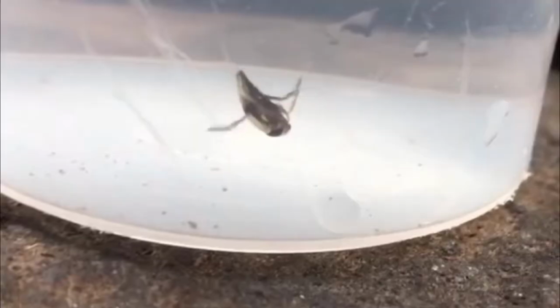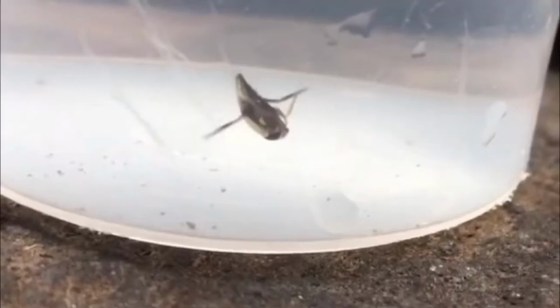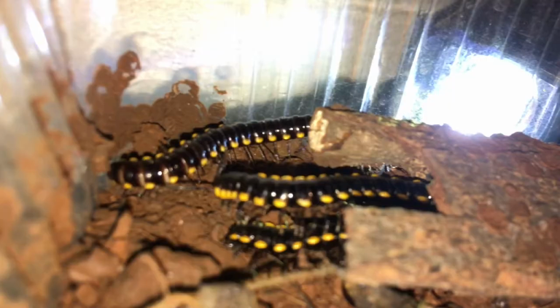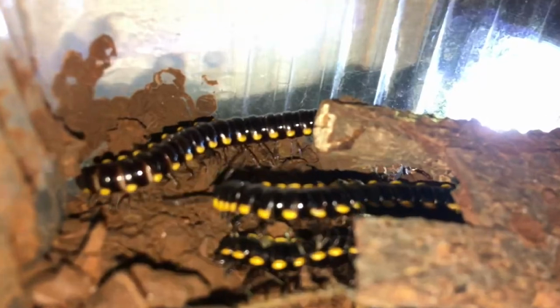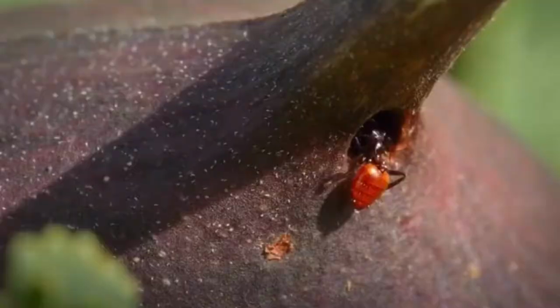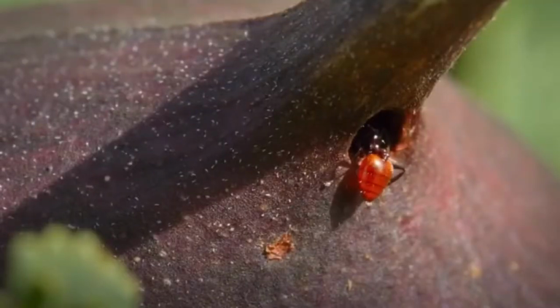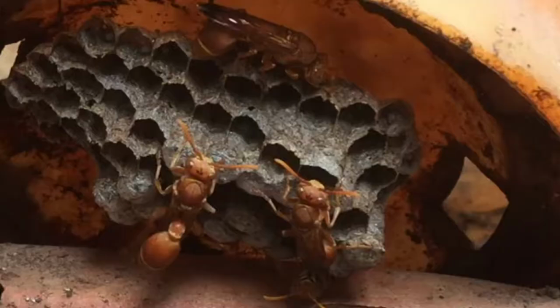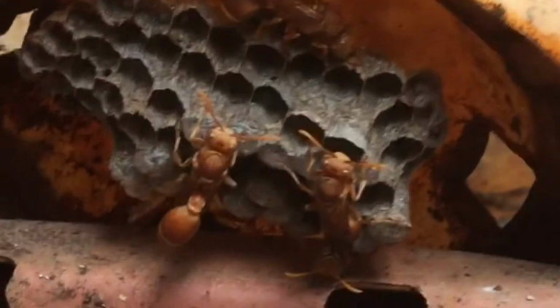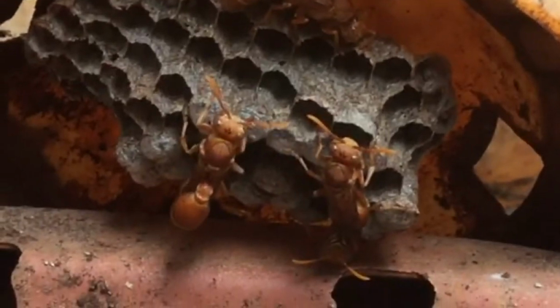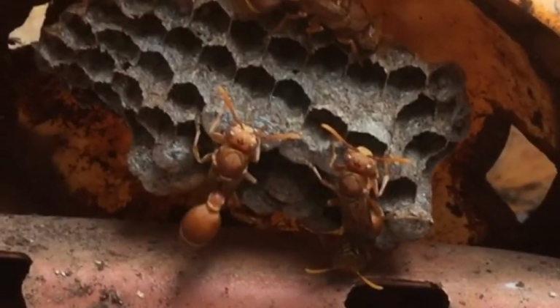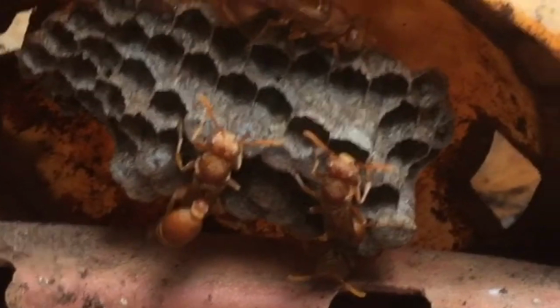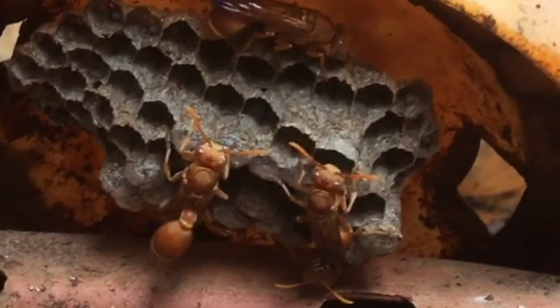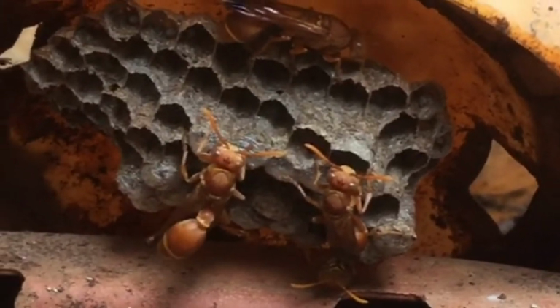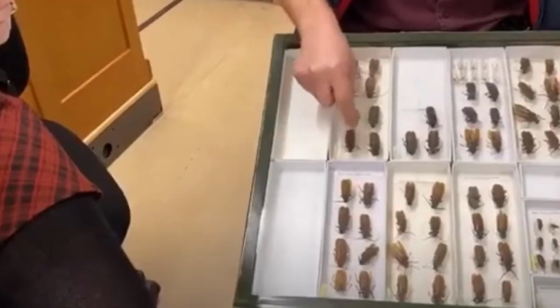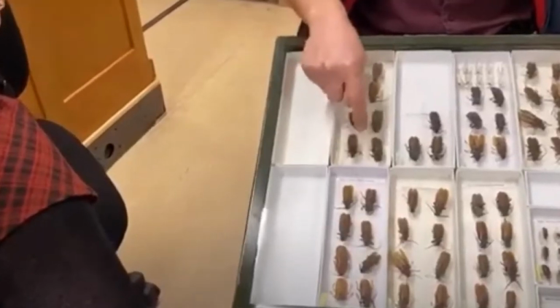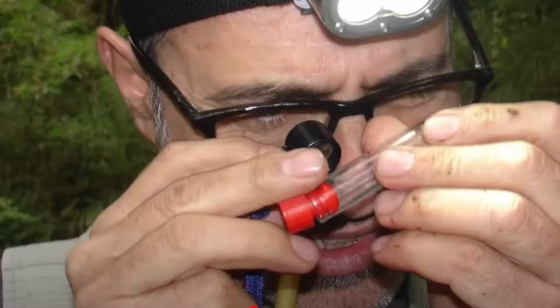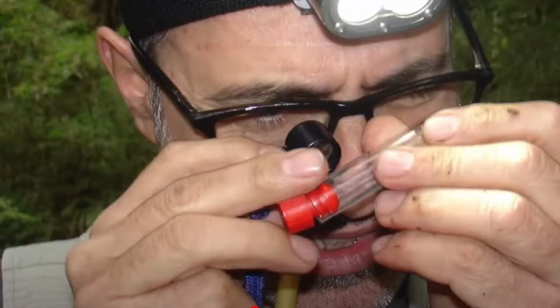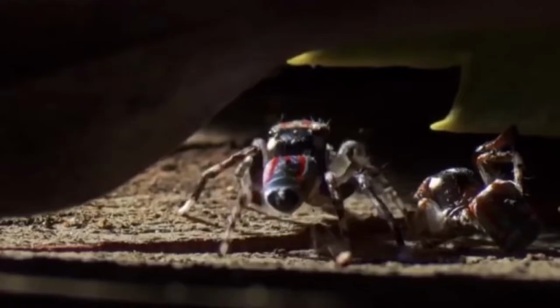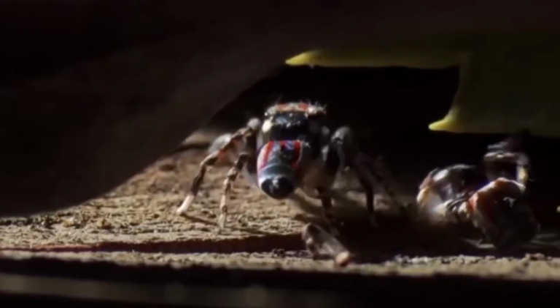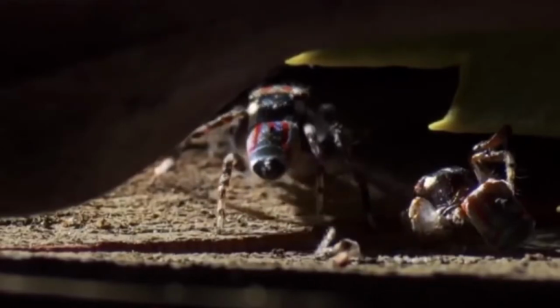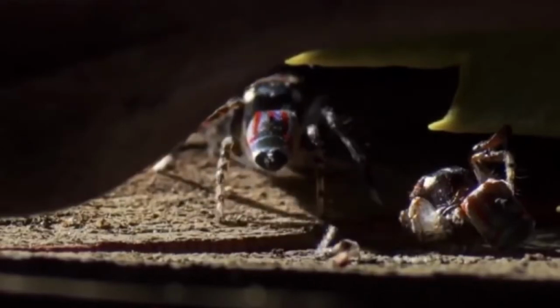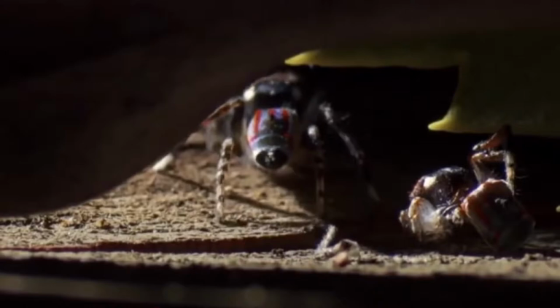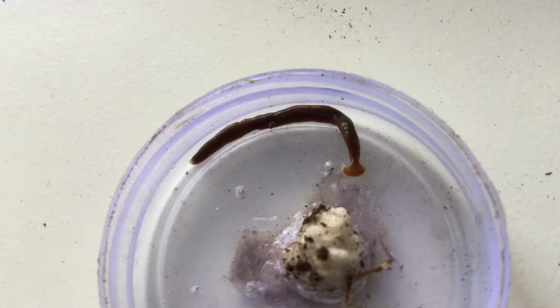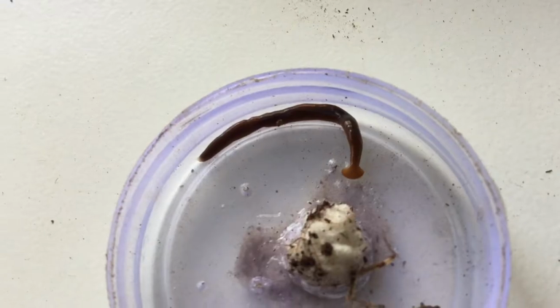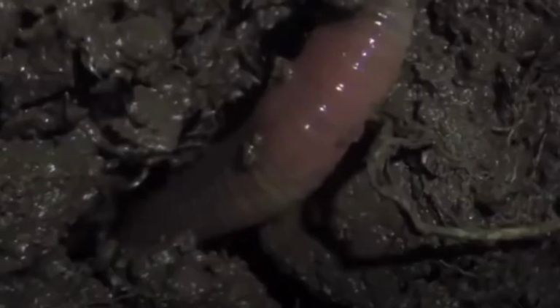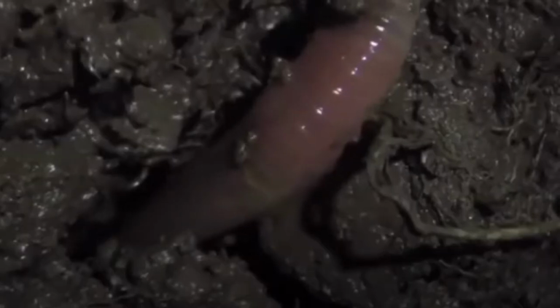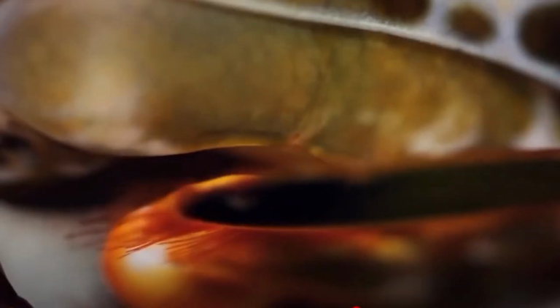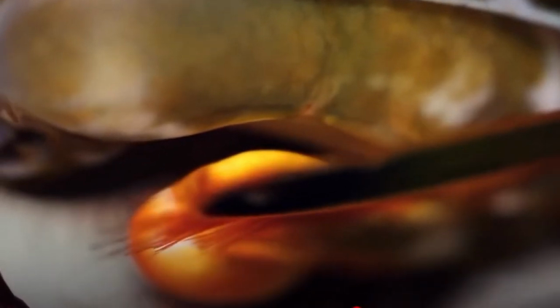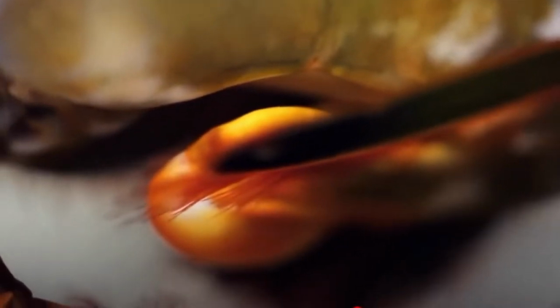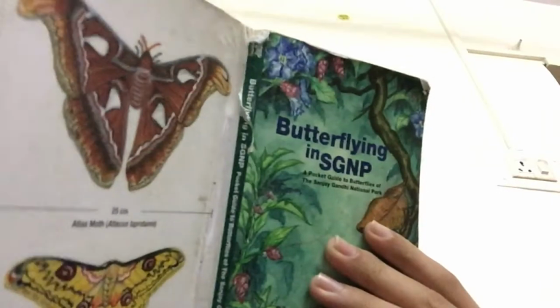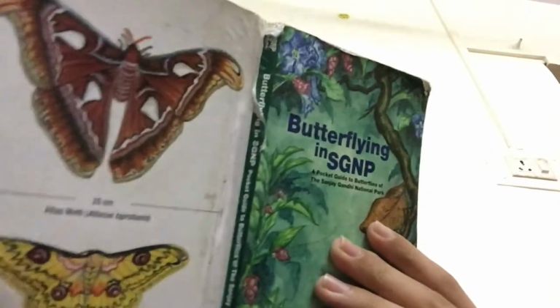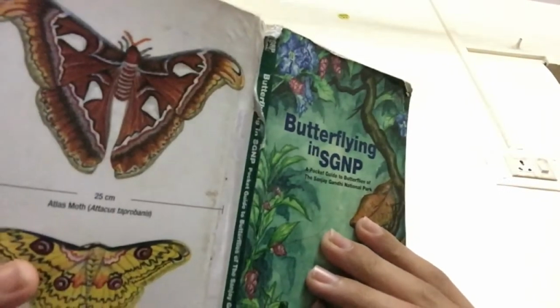There are a lot of species and a lot of things to discover, so you can study the micro world. You're also contributing to science while doing so.